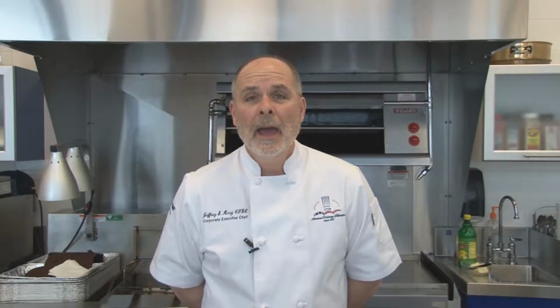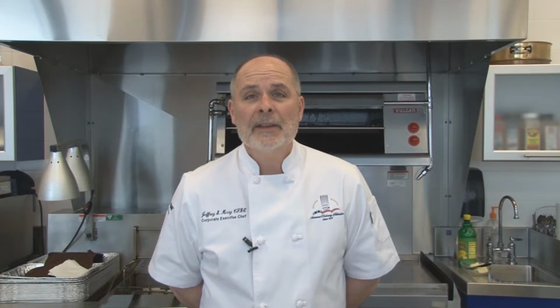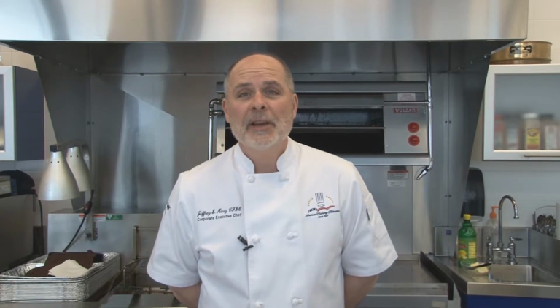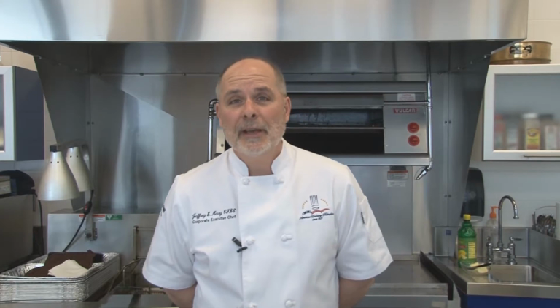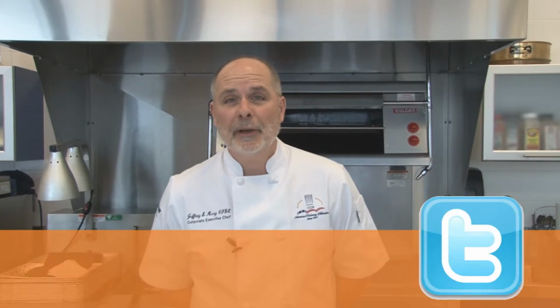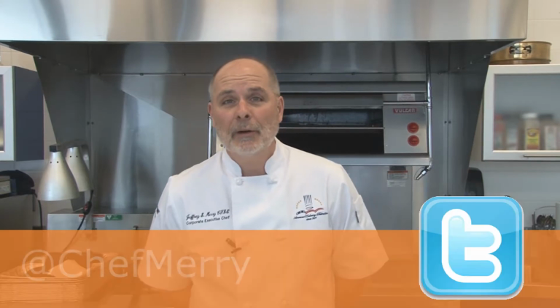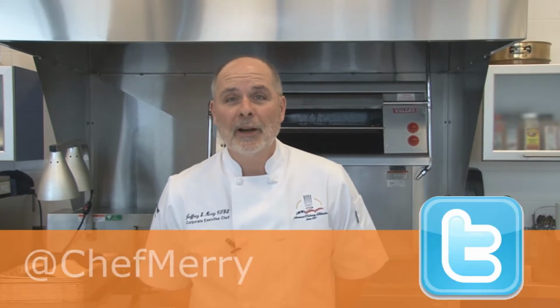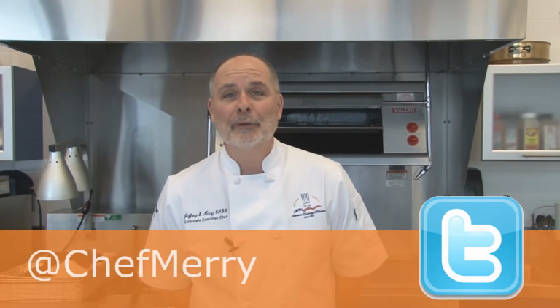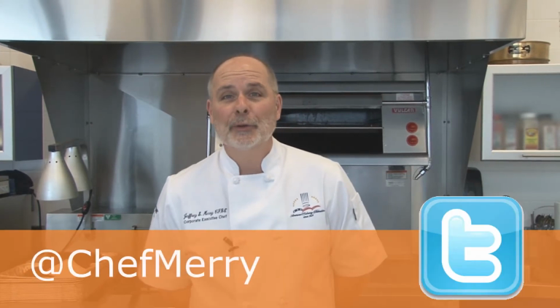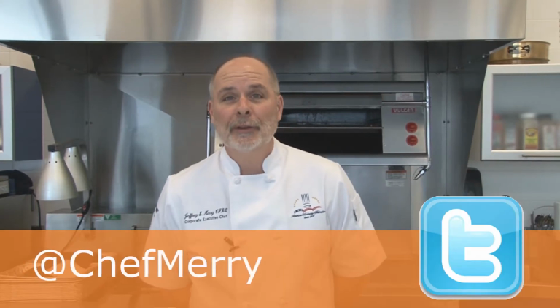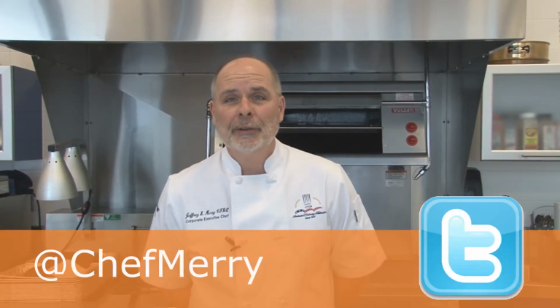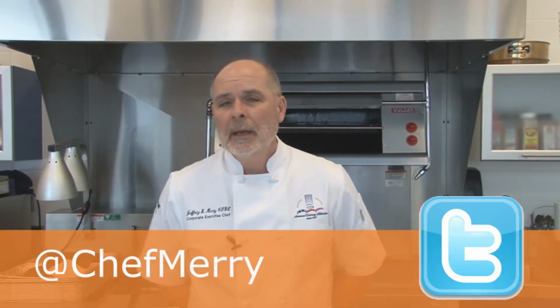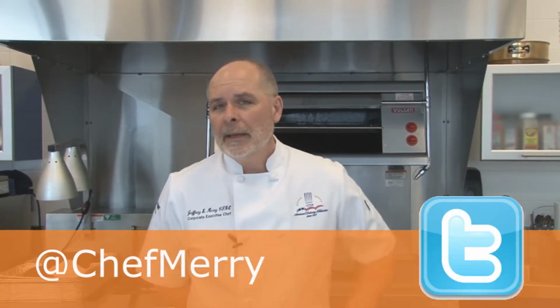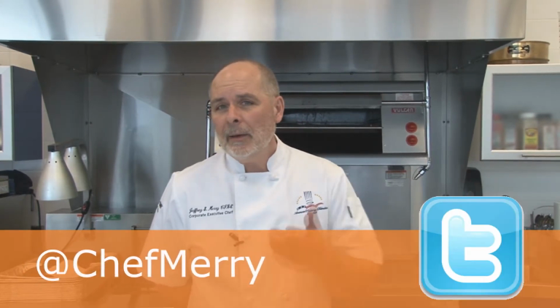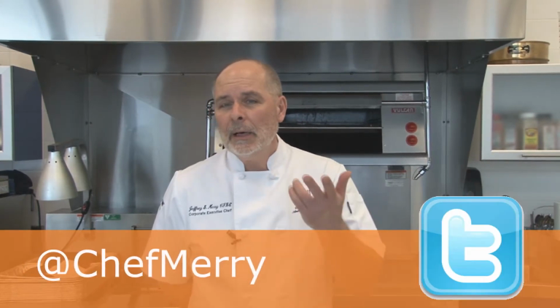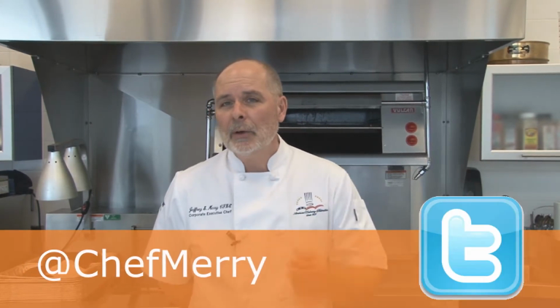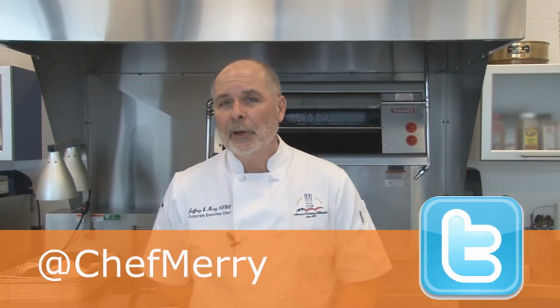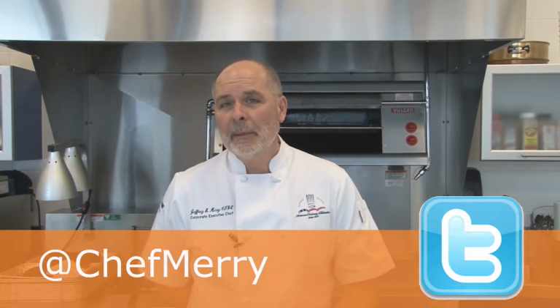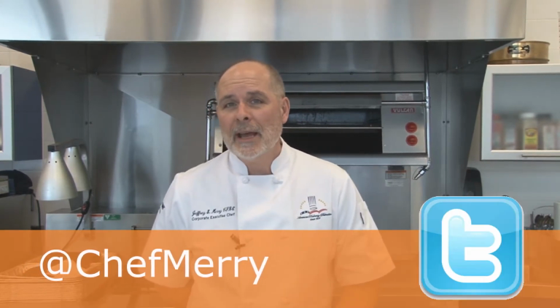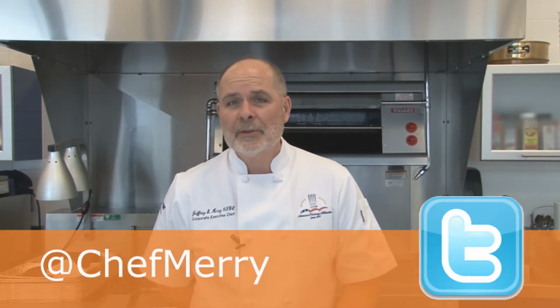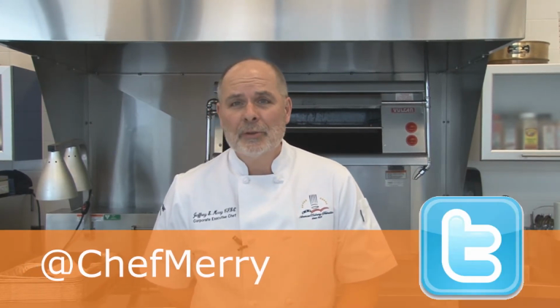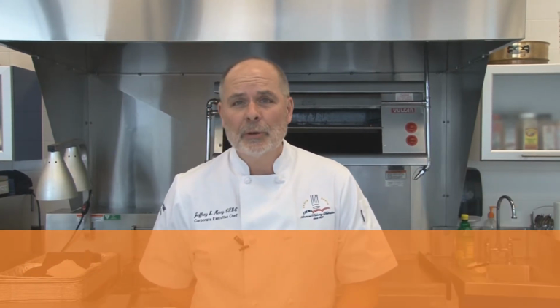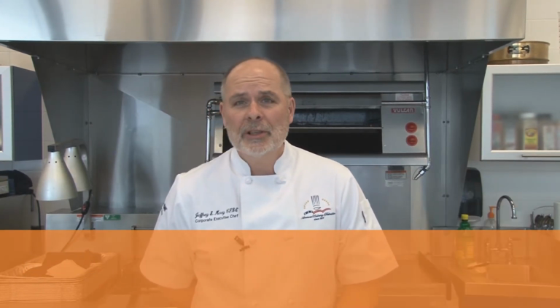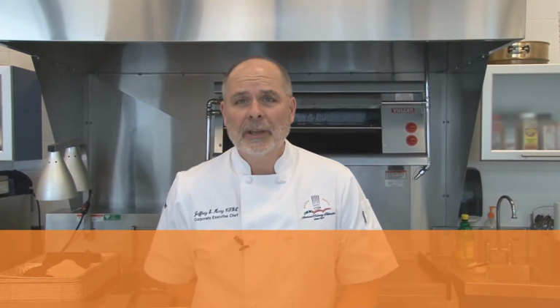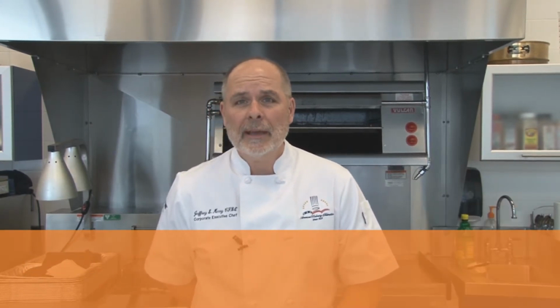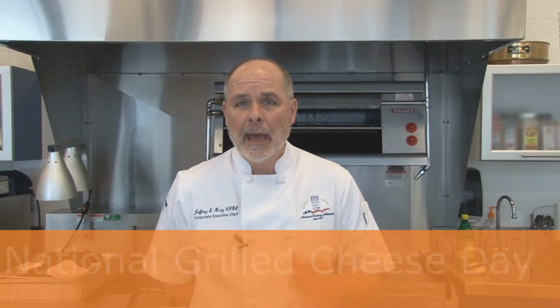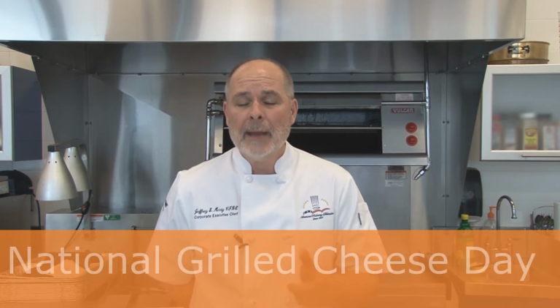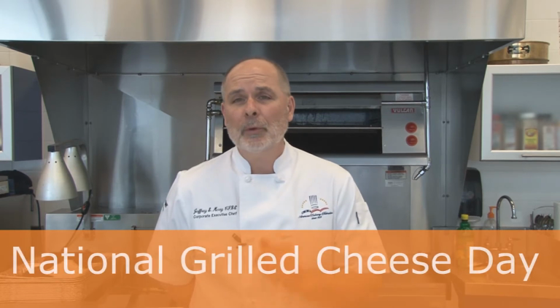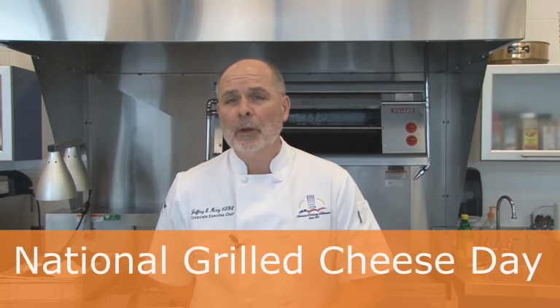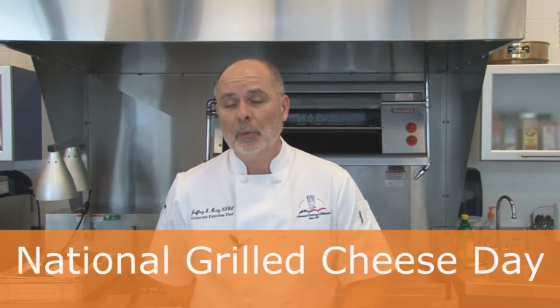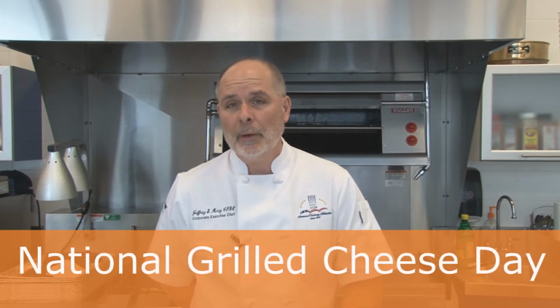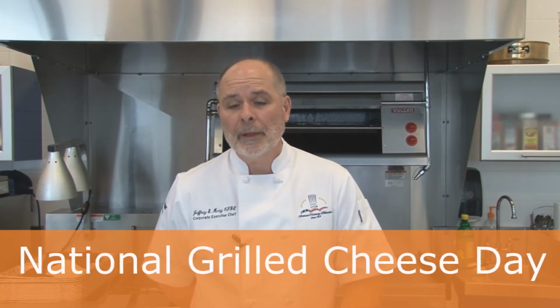Hey, Chef Jeff here, Reinhardt Food Service. Today we're going to talk about National Grilled Cheese Day, April 12th.